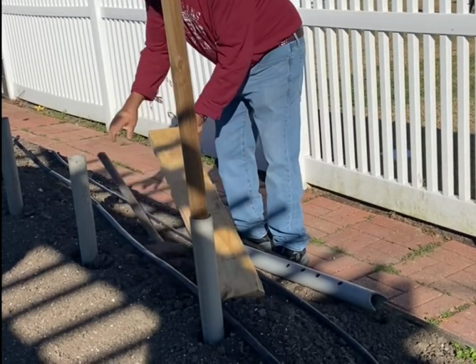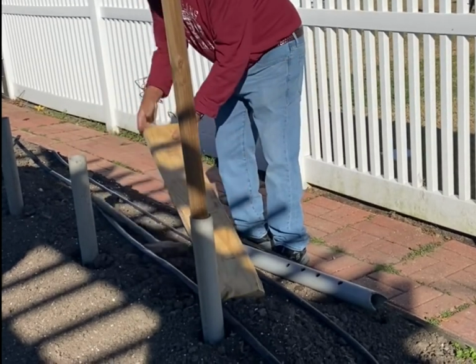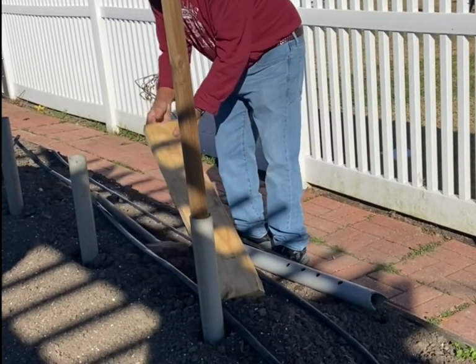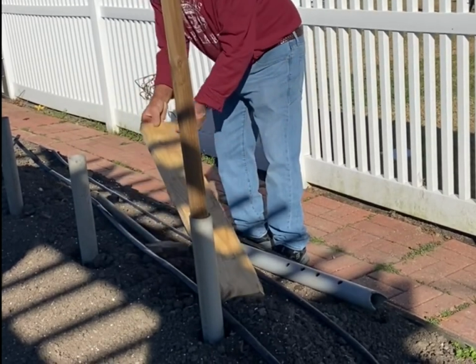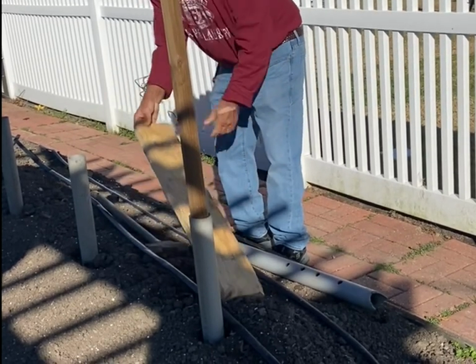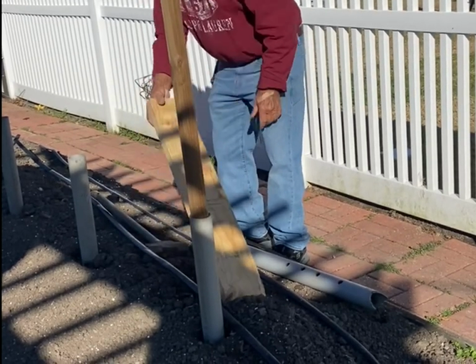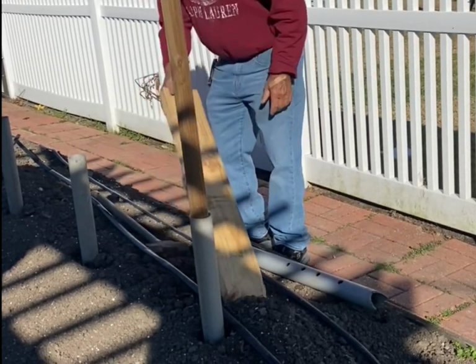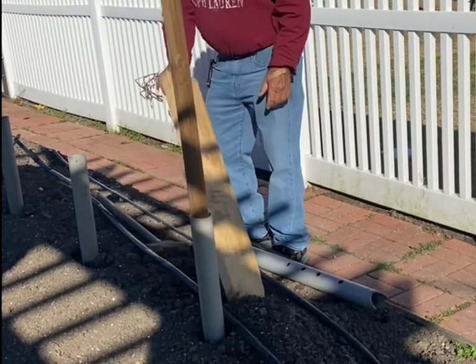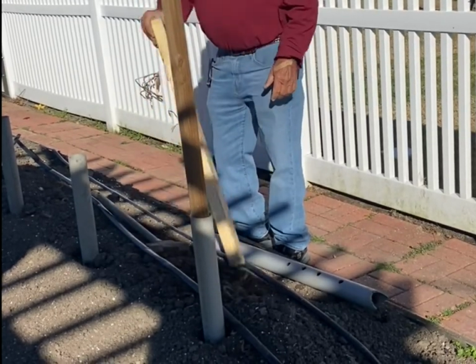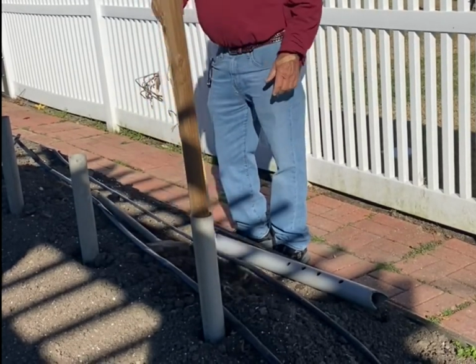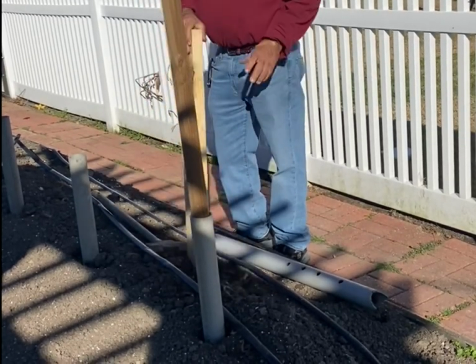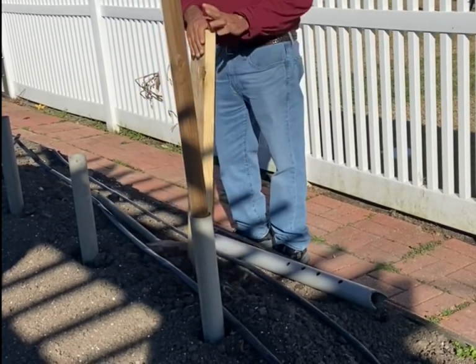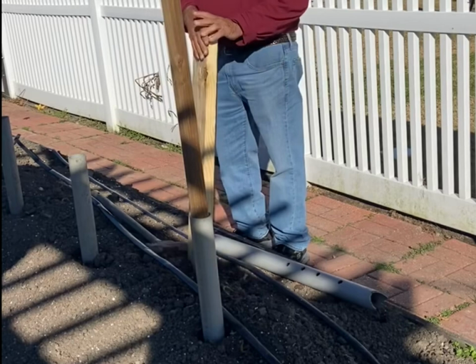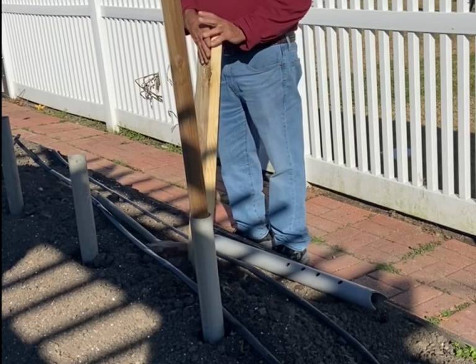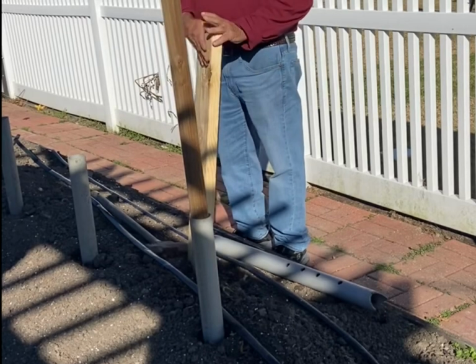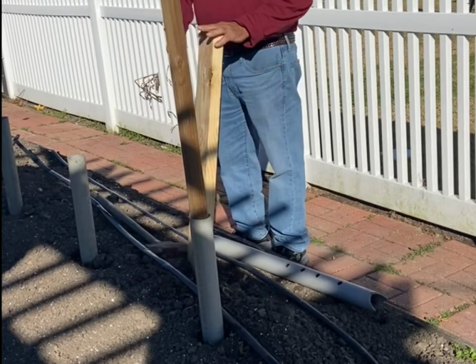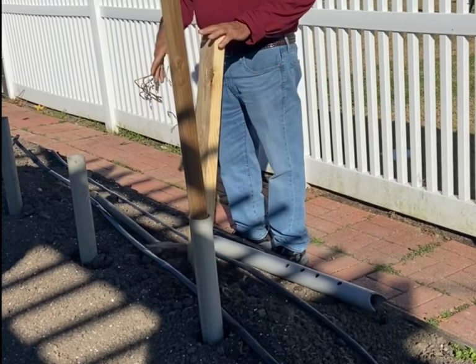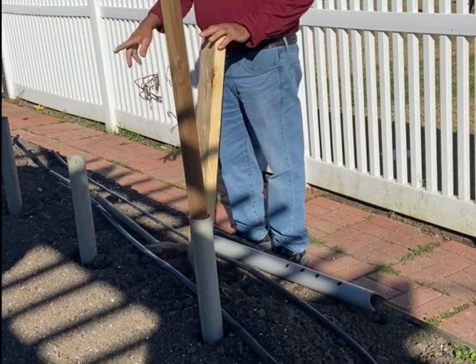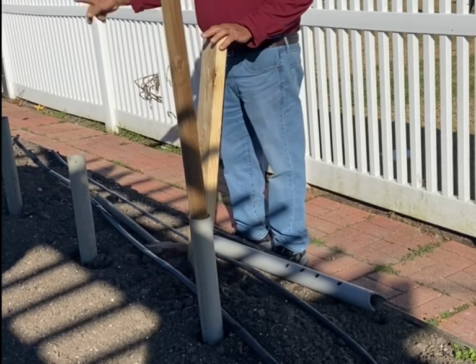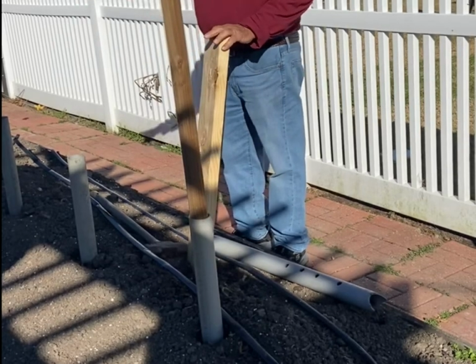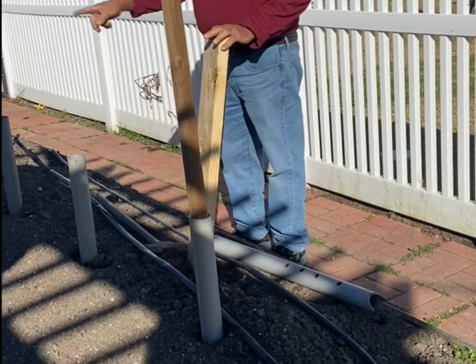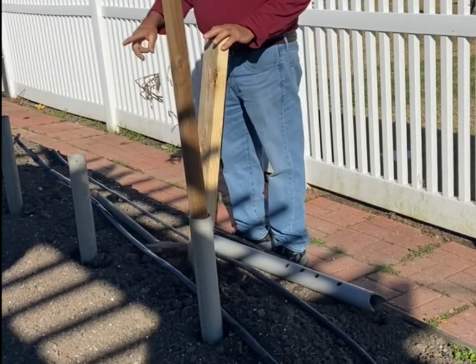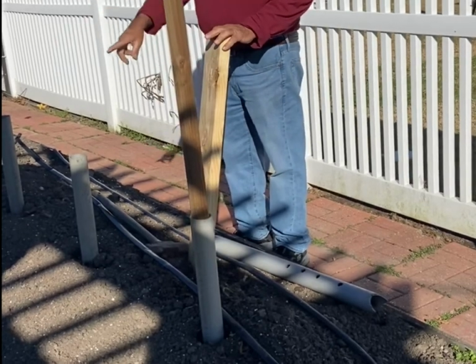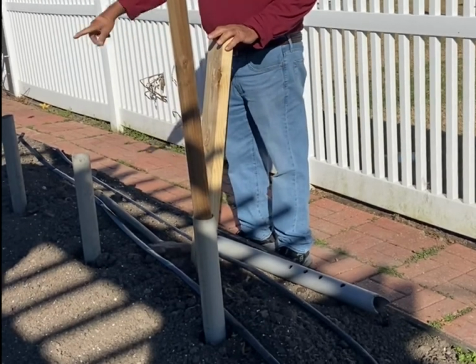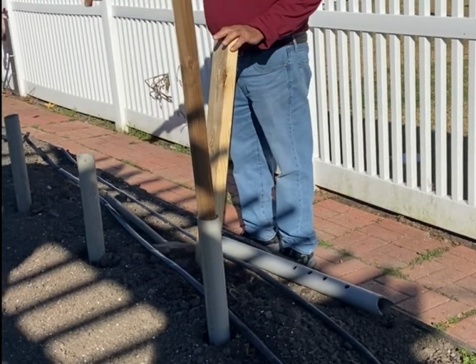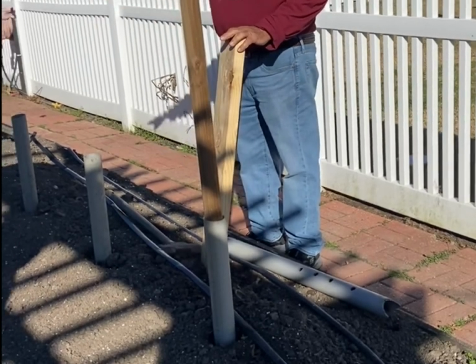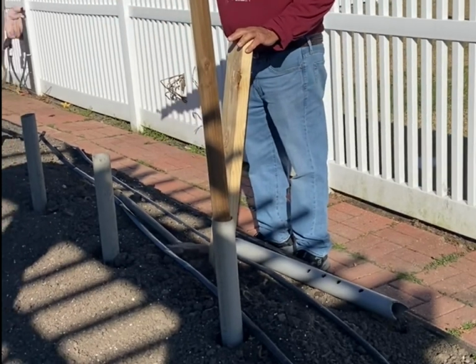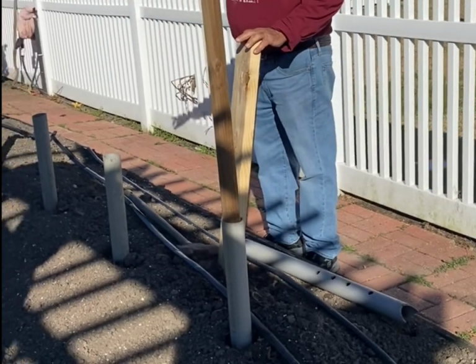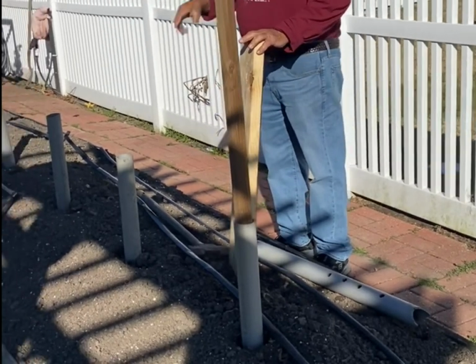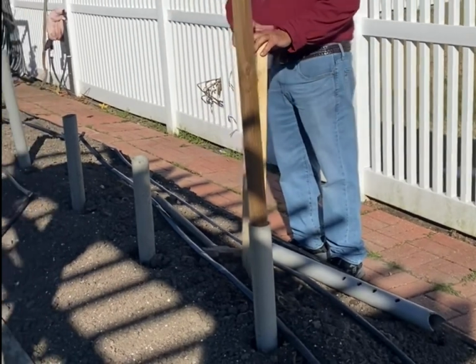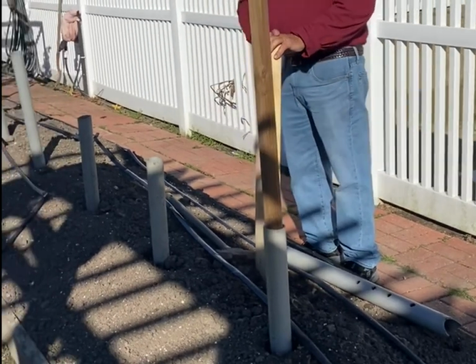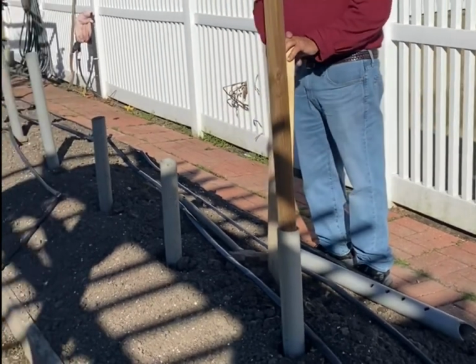This is going to be a short video. In the next one we move forward, we're going to continue putting these pipes all the way in right here.